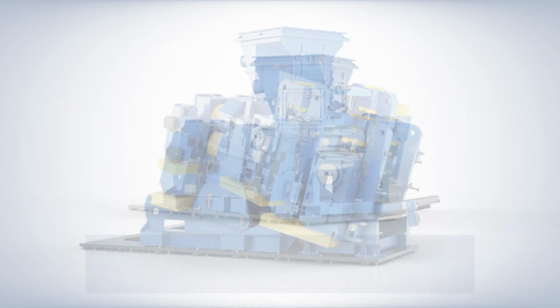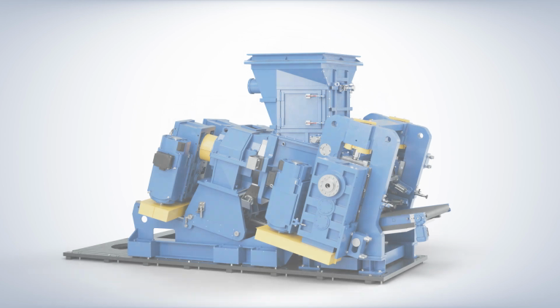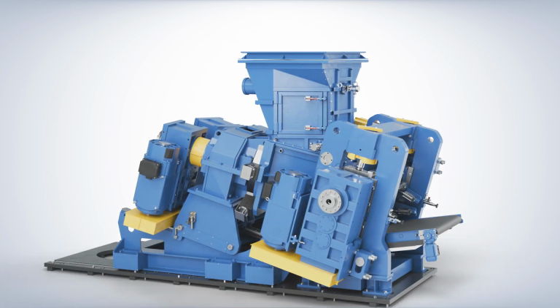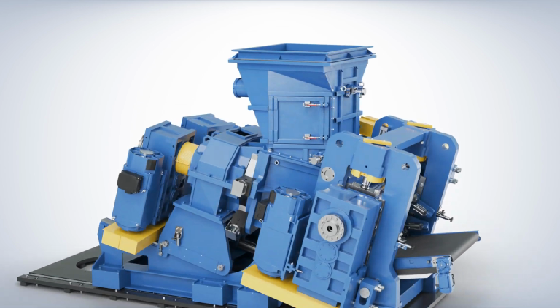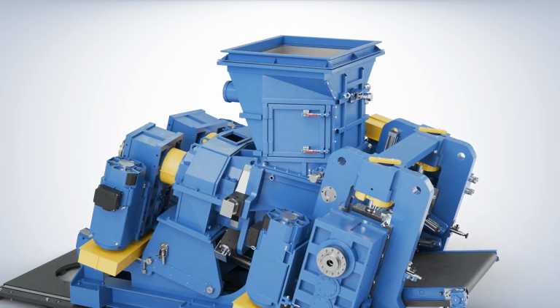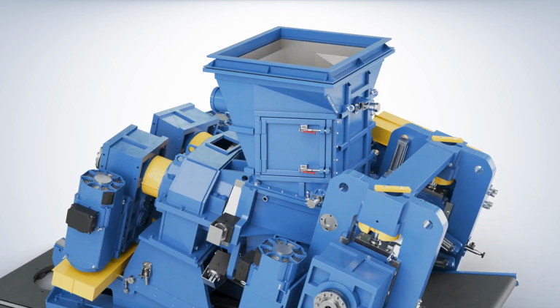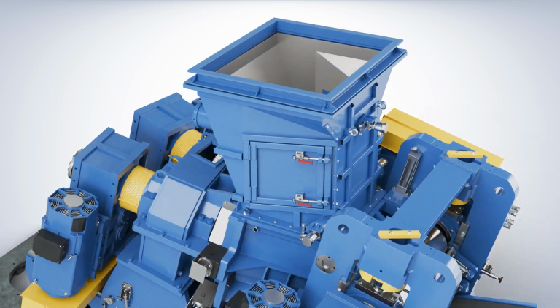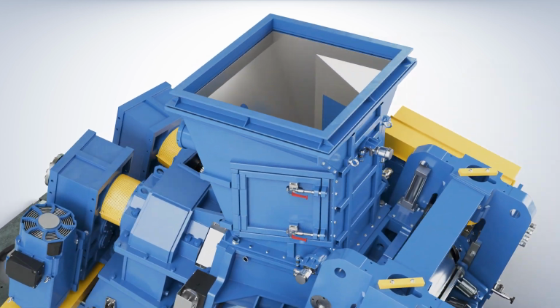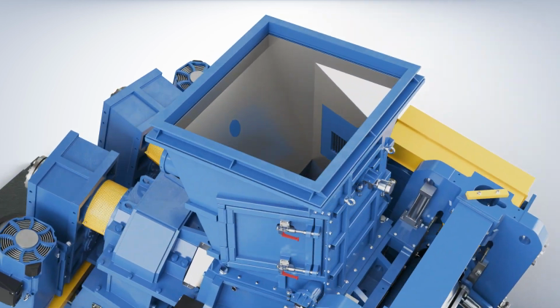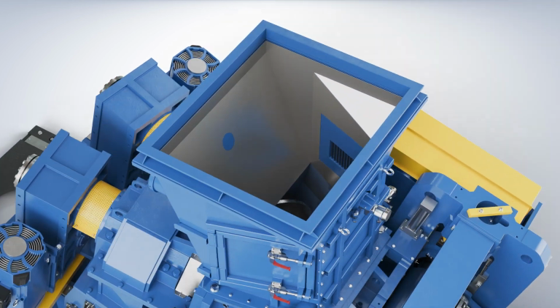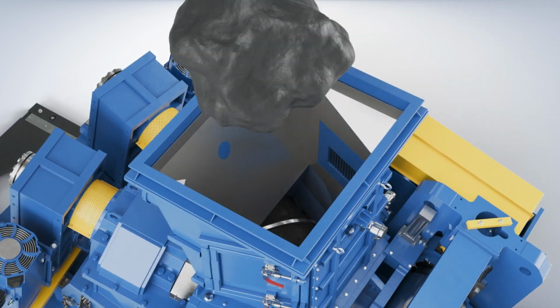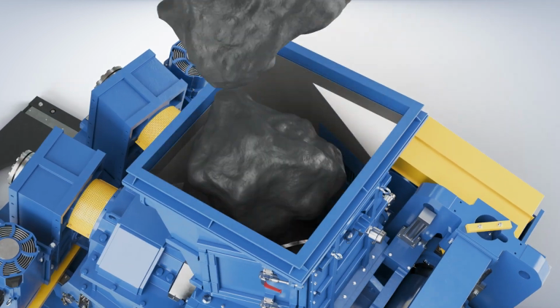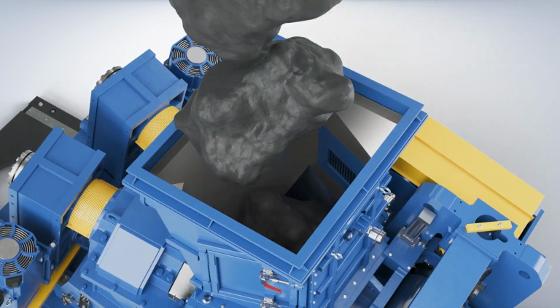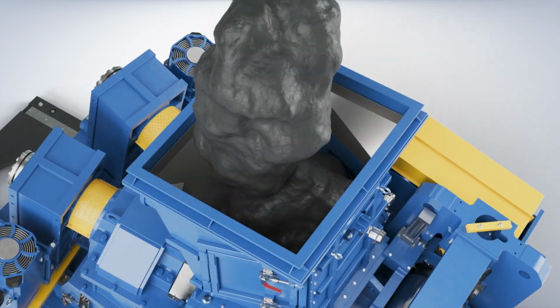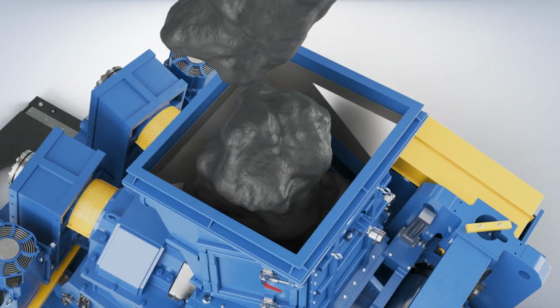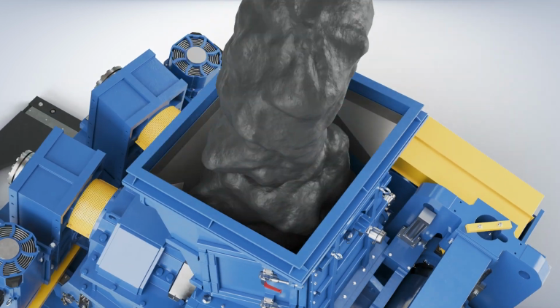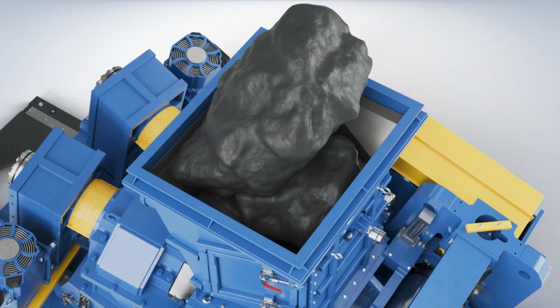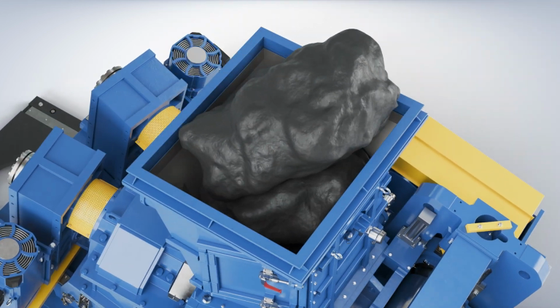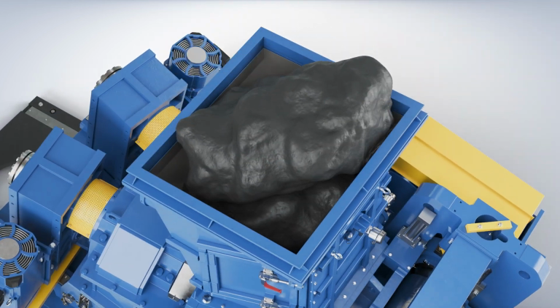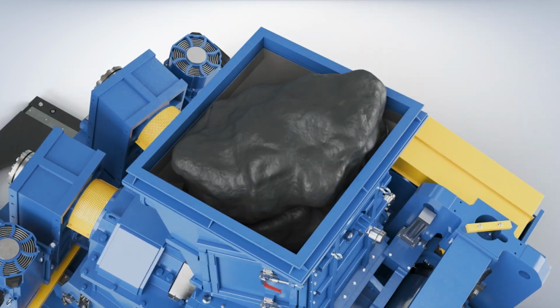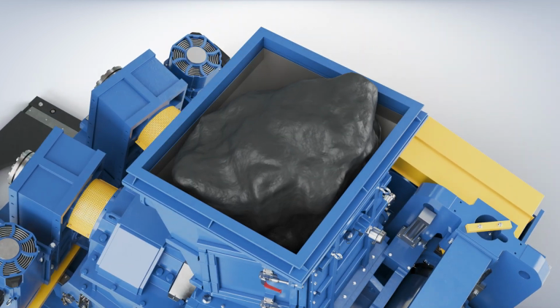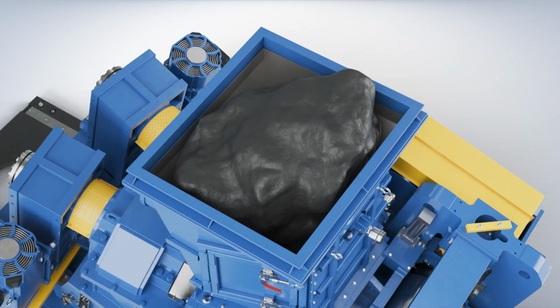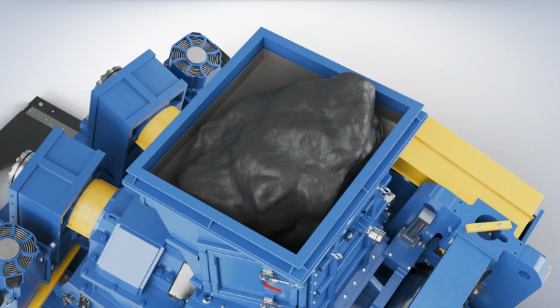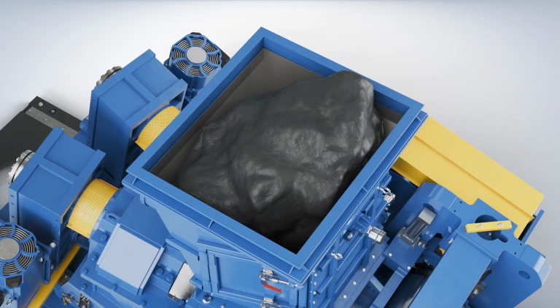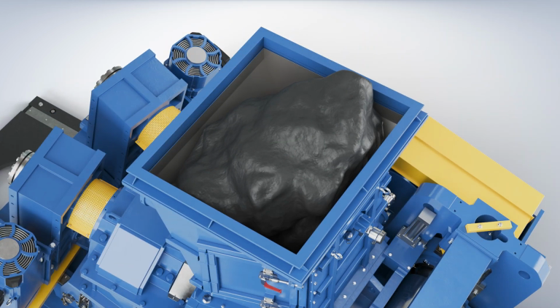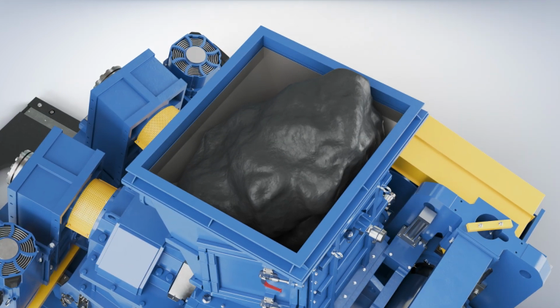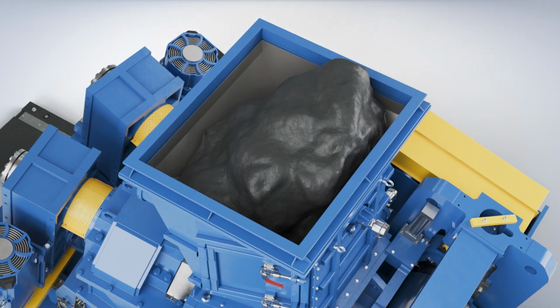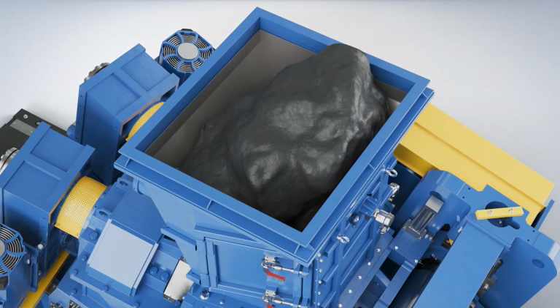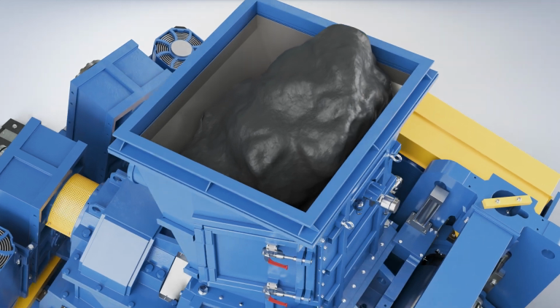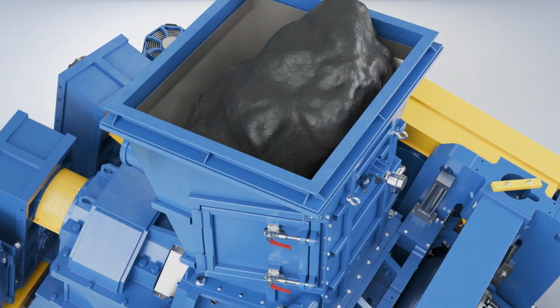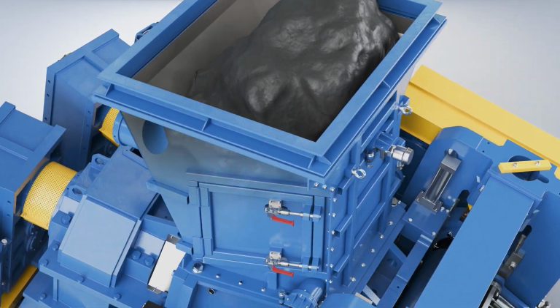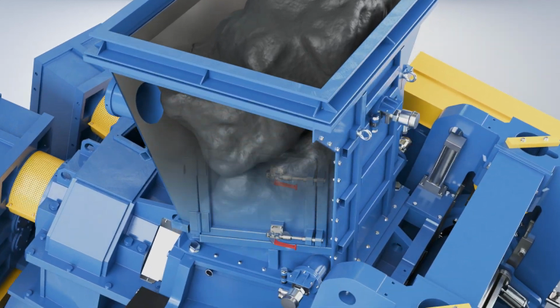The compact and robust design makes the Convex perfect as a rubber extruder to be used as mixing room downstream equipment.